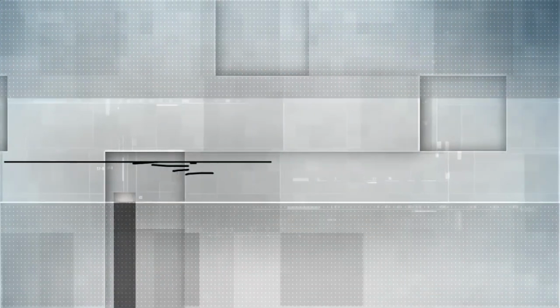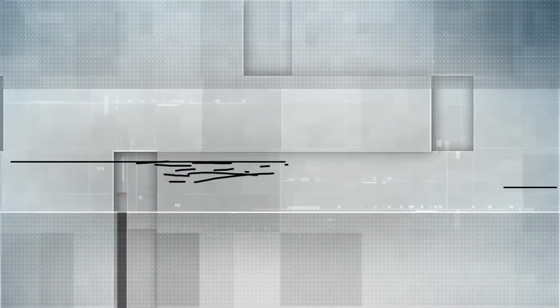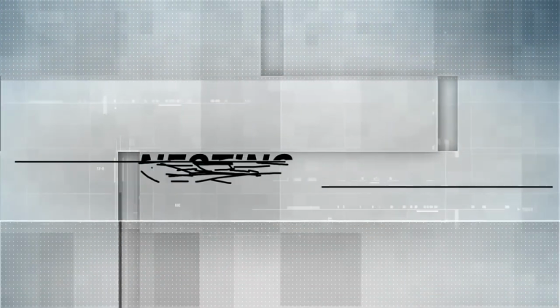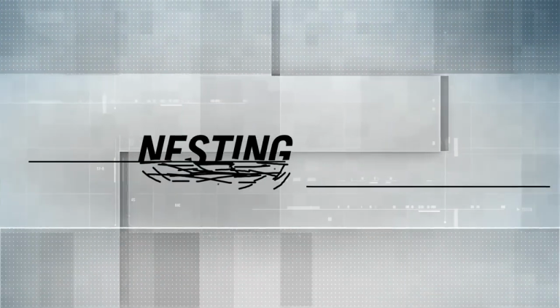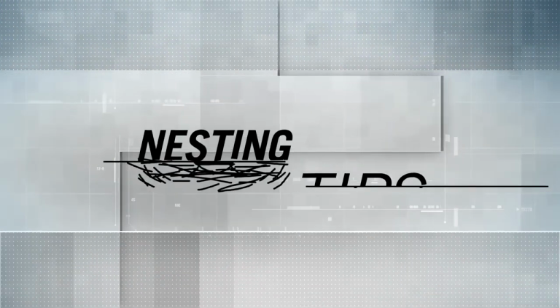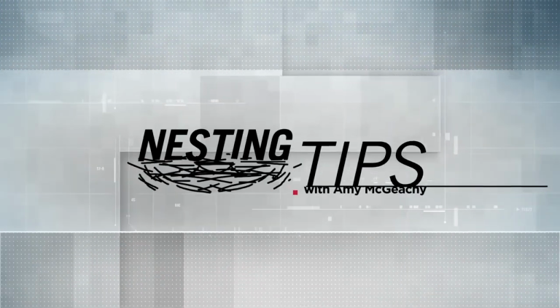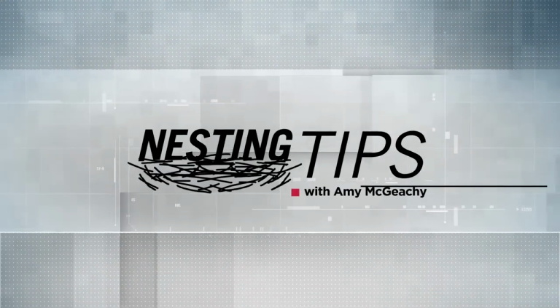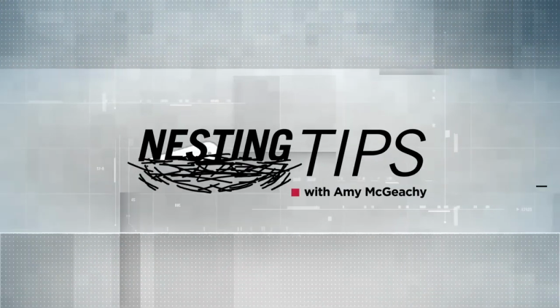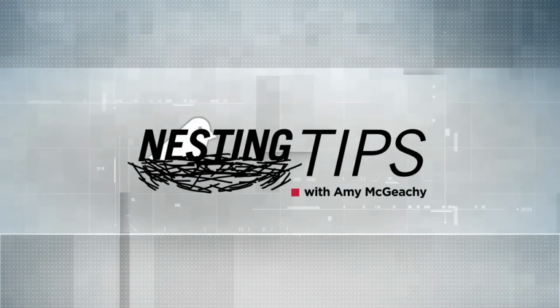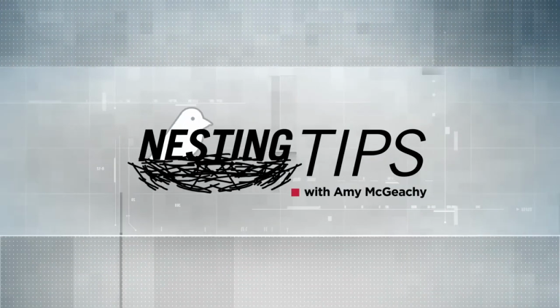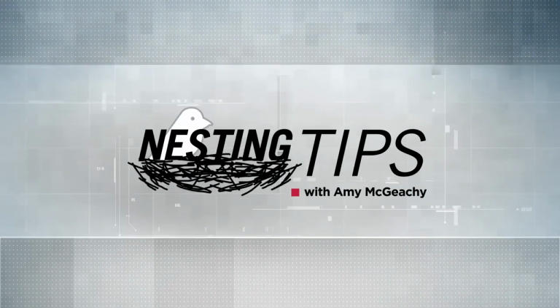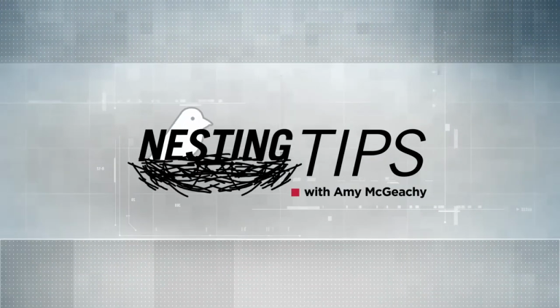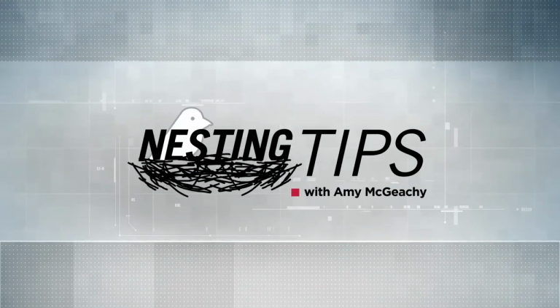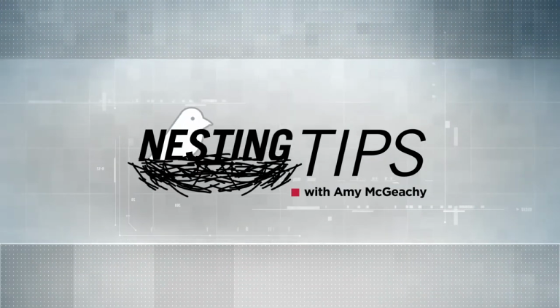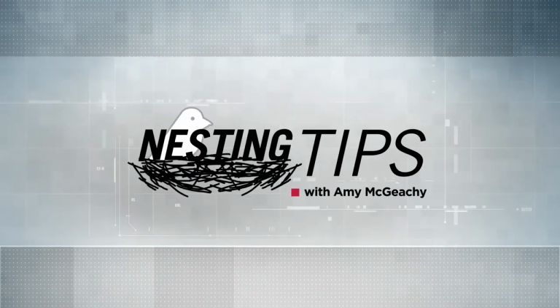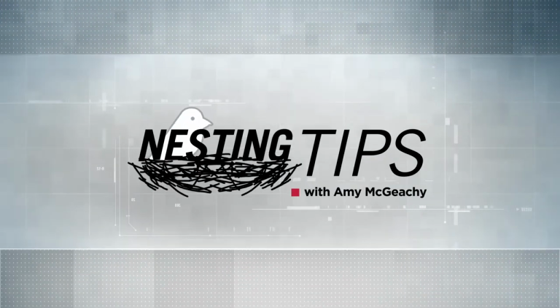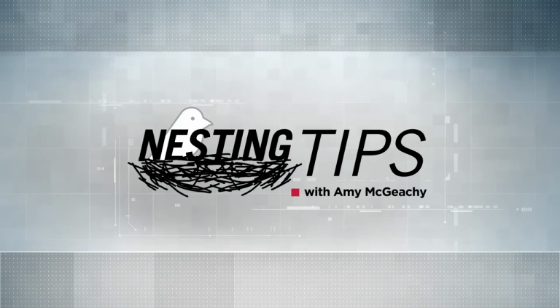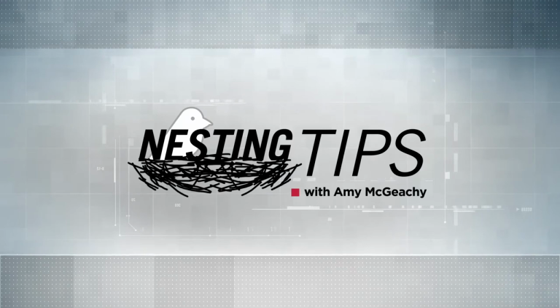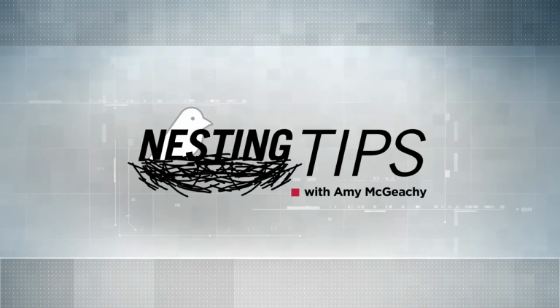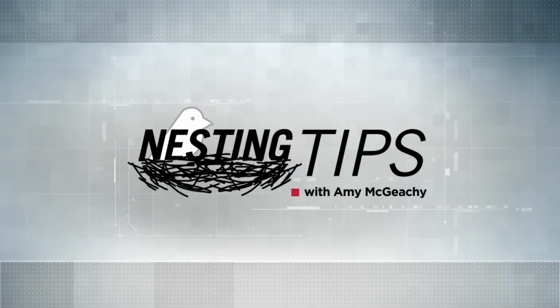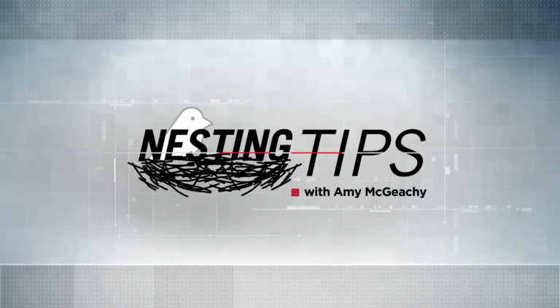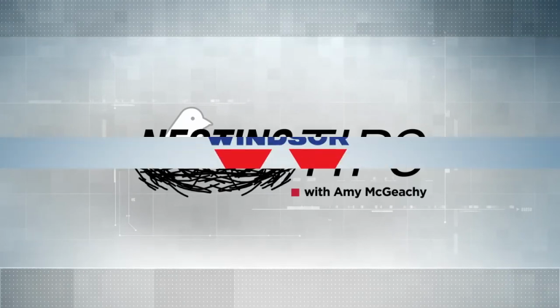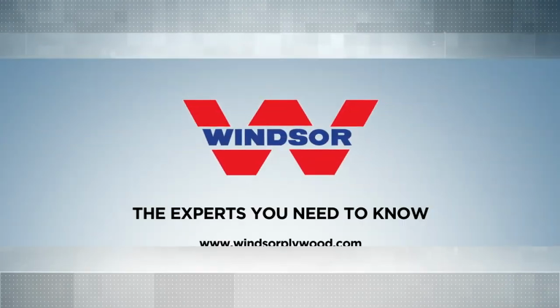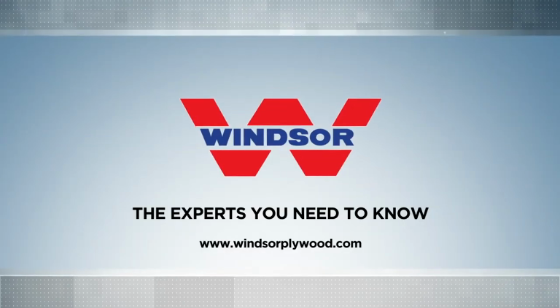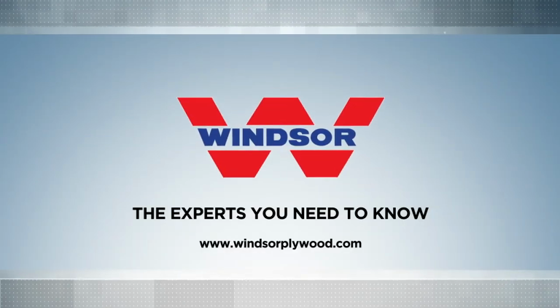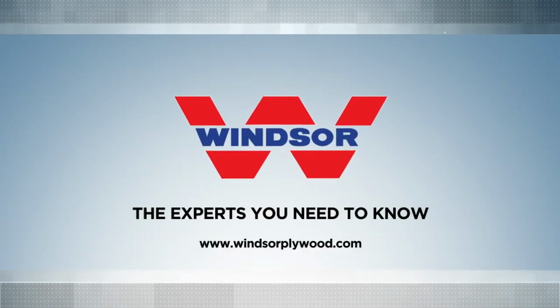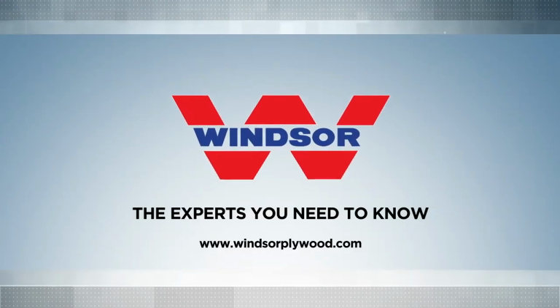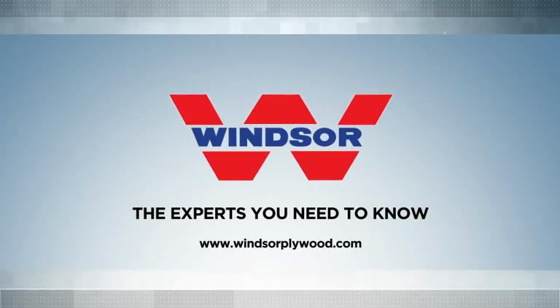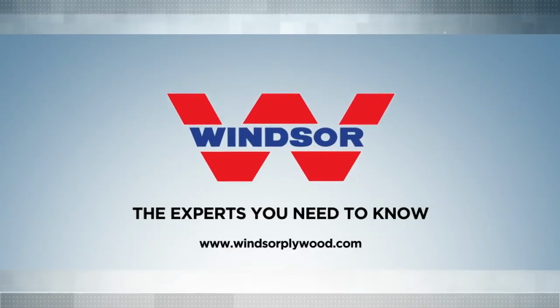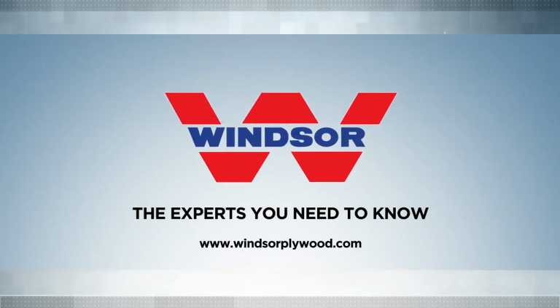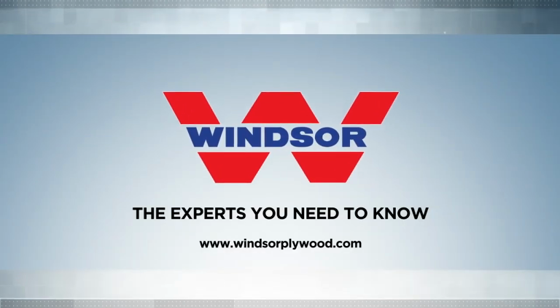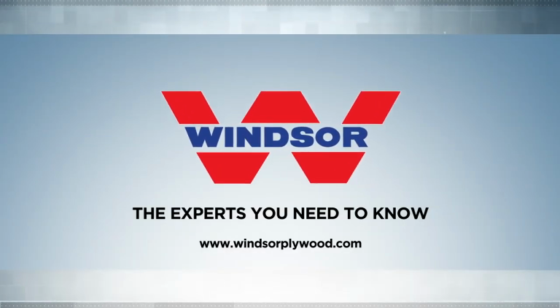Nesting Tips with Amy McGeeche is brought to you by Windsor Plywood, the experts you need to know.